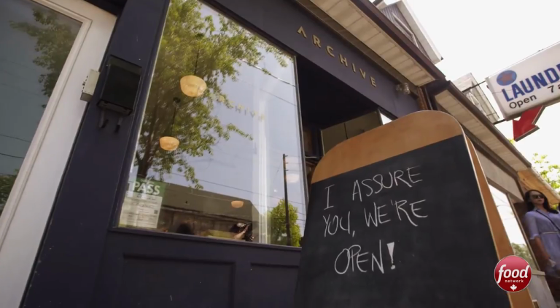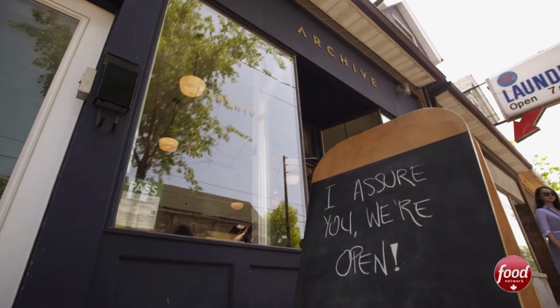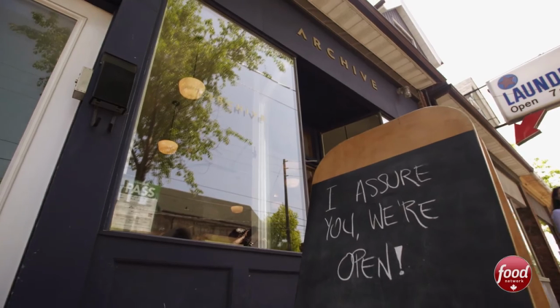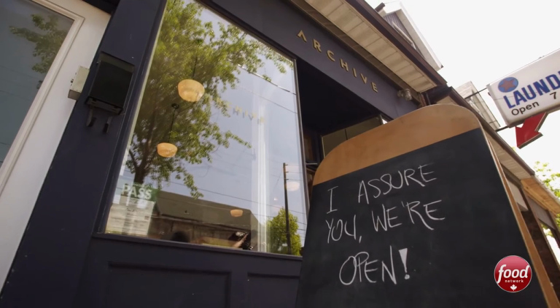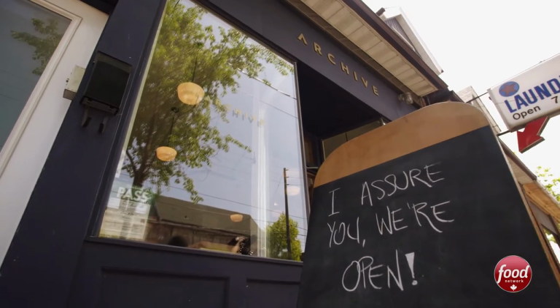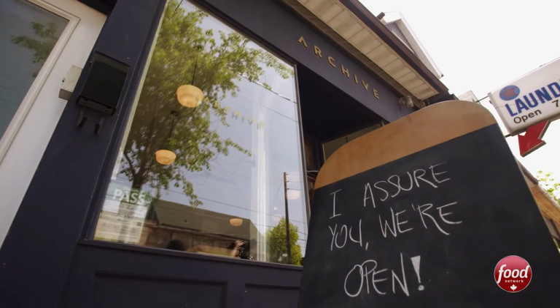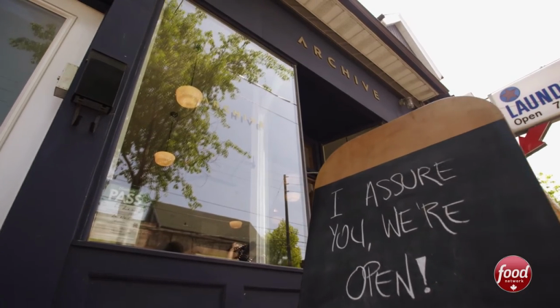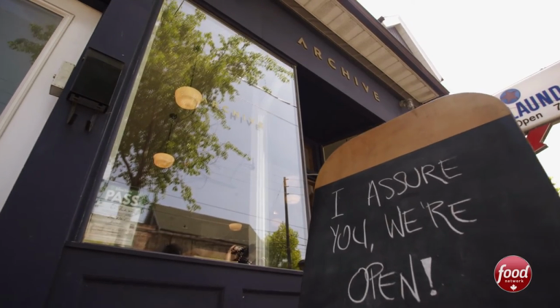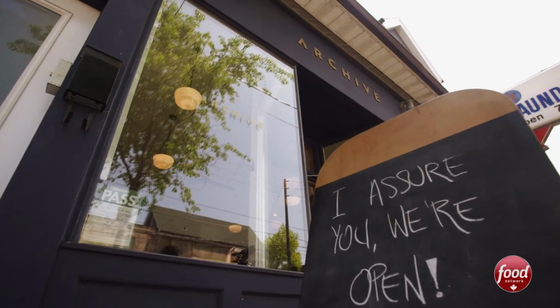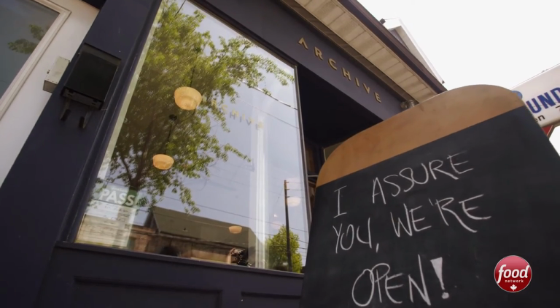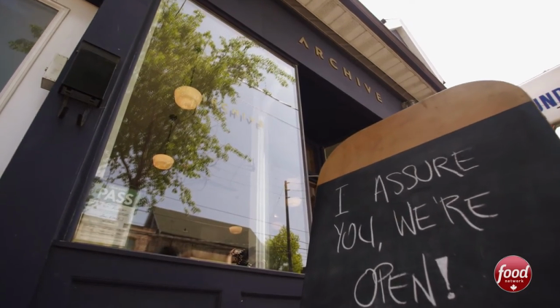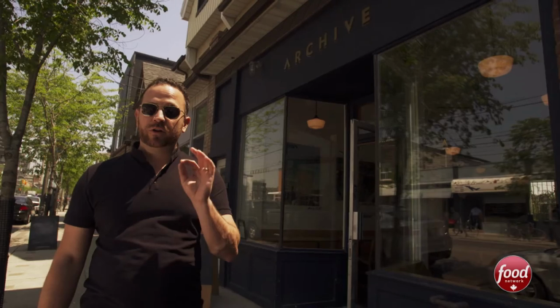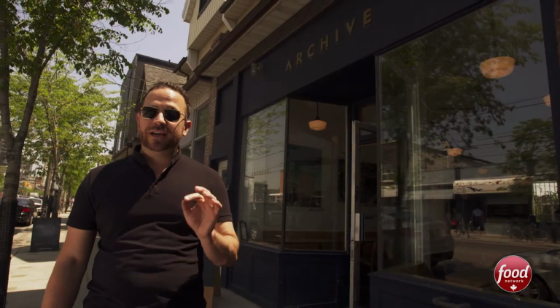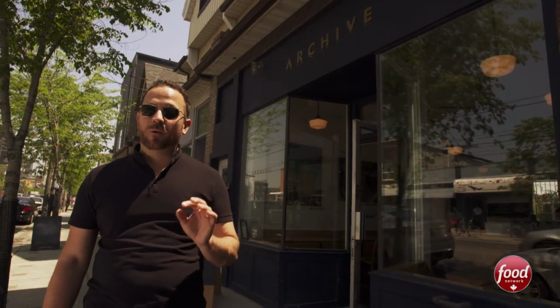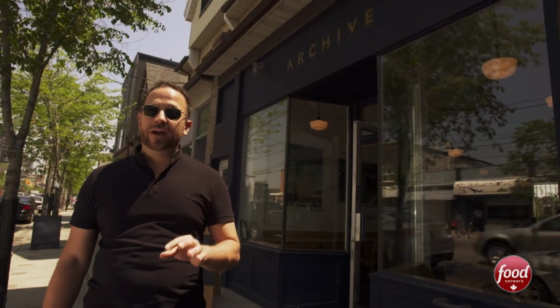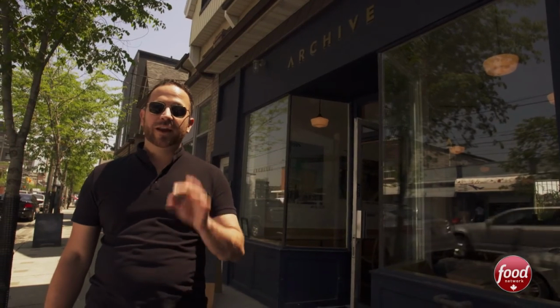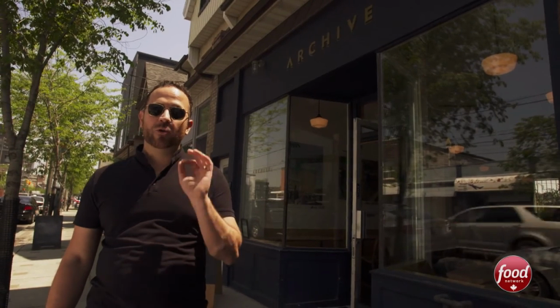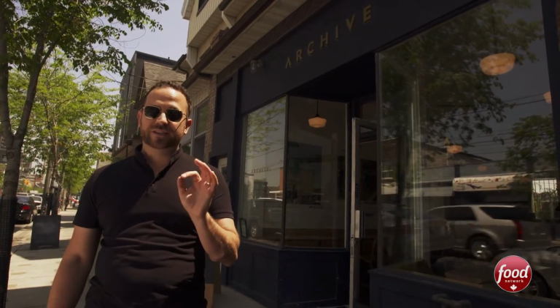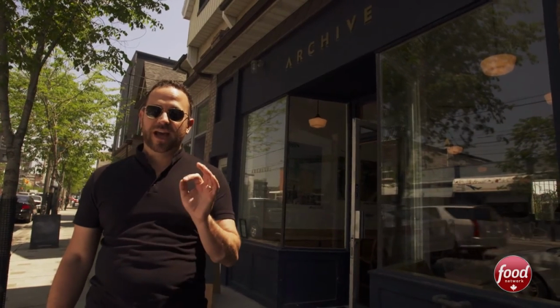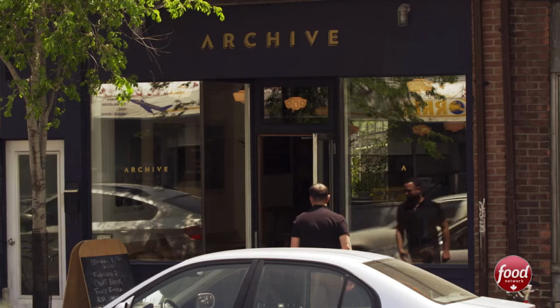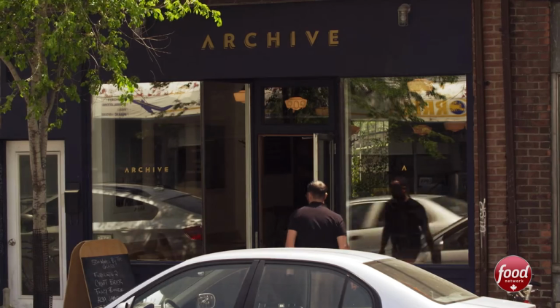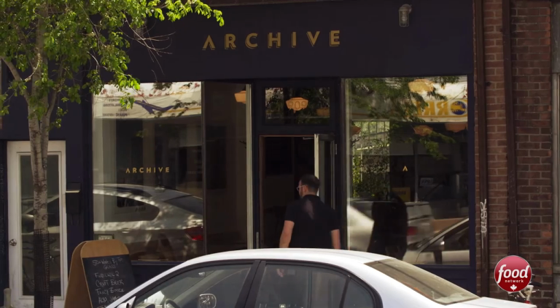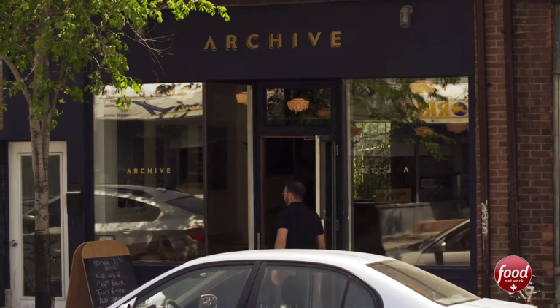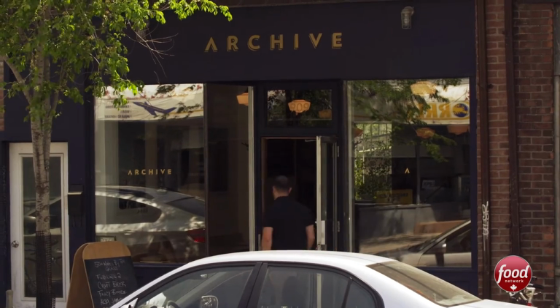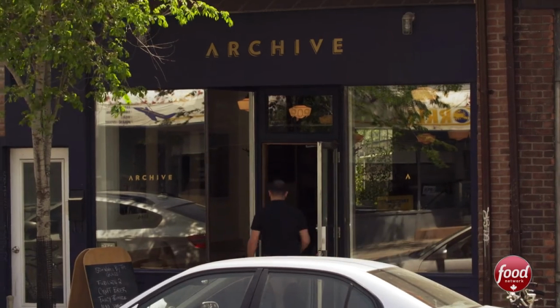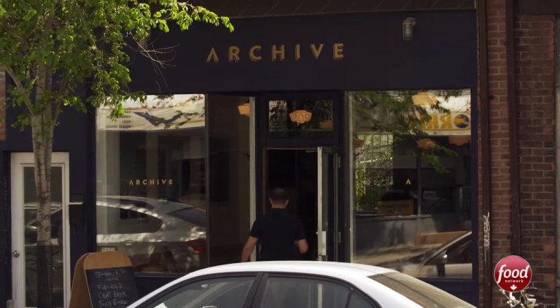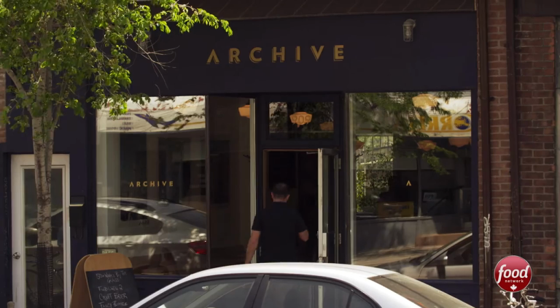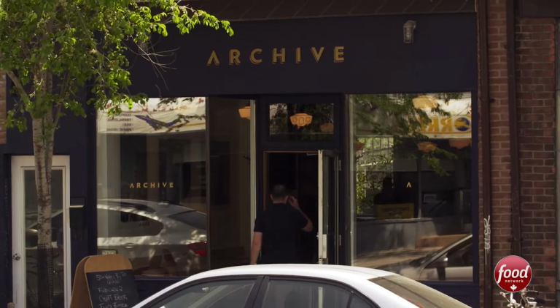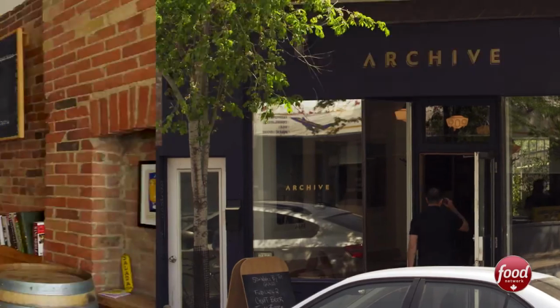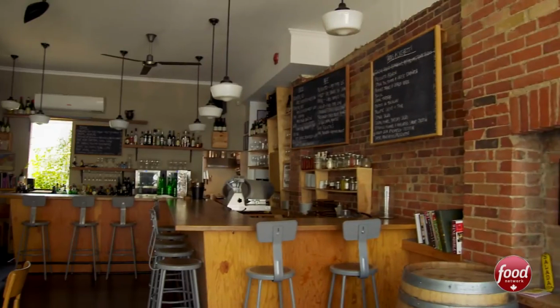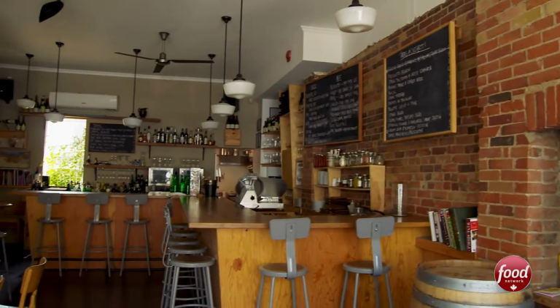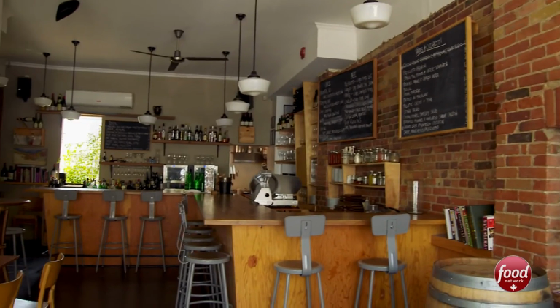Archive Wine Bar is my go-to spot for a glass of wine and a quick snack. They knock it out of the park every time. Let's go try some.